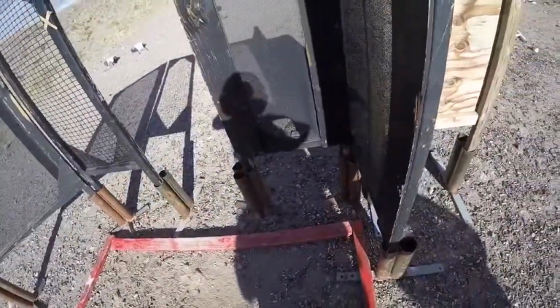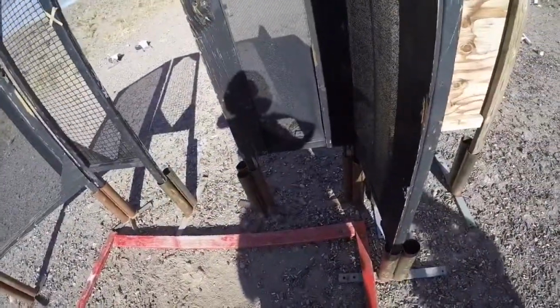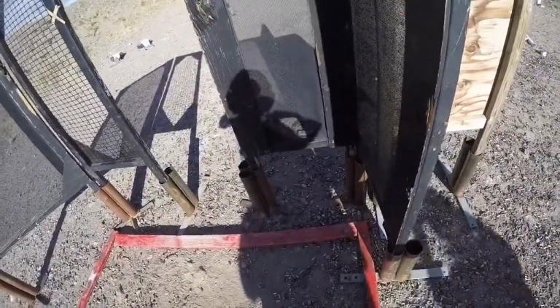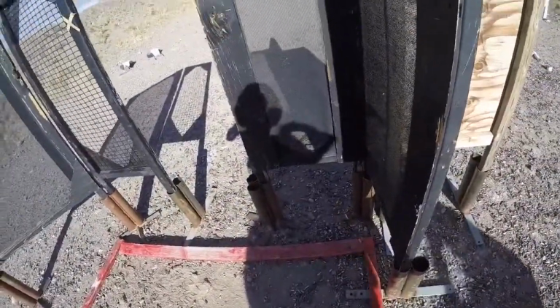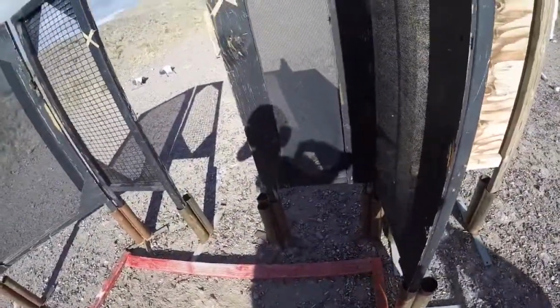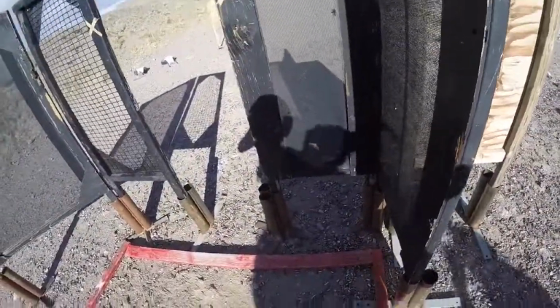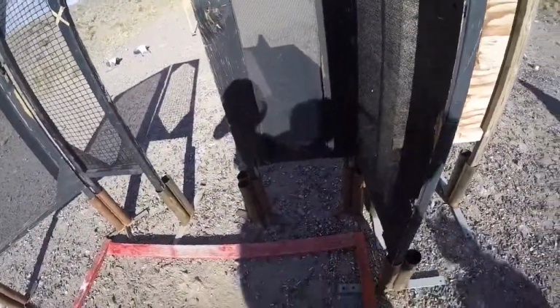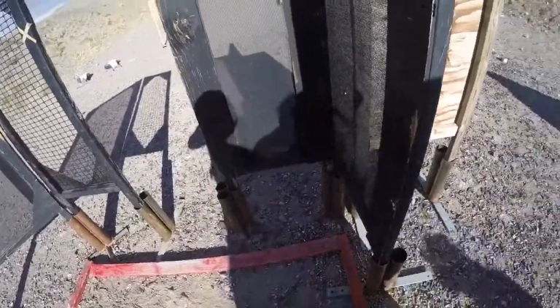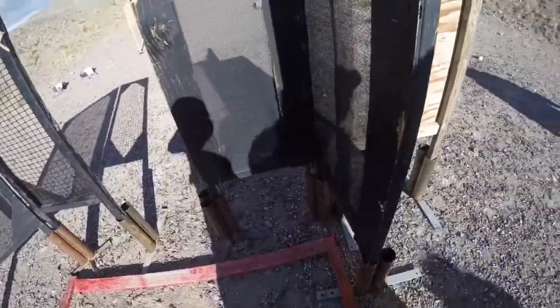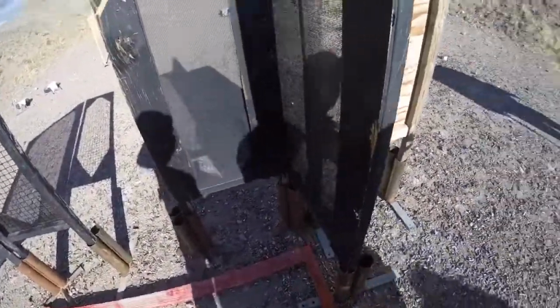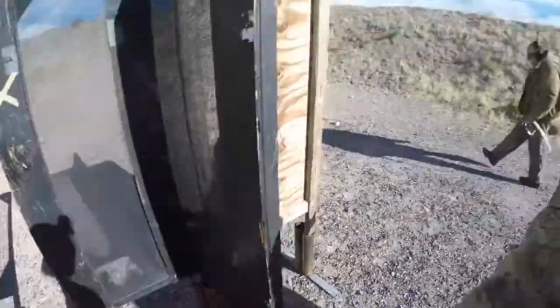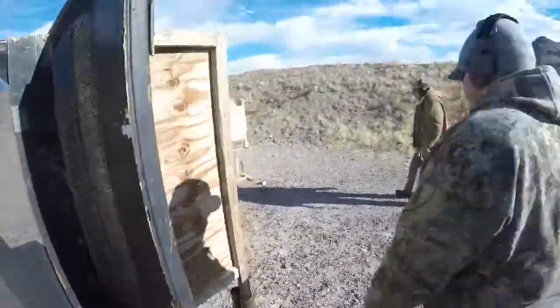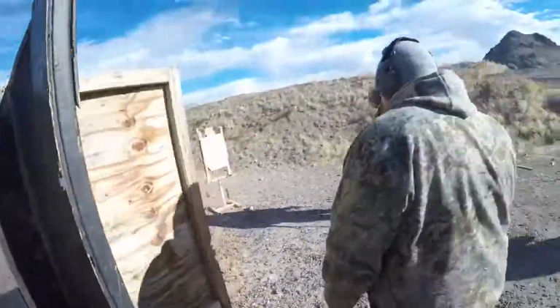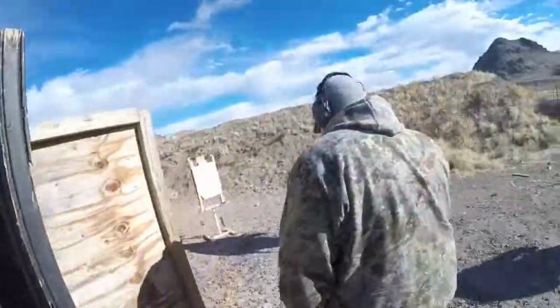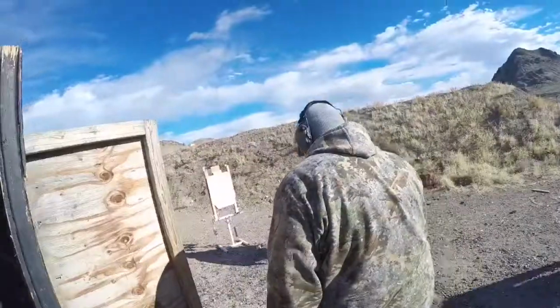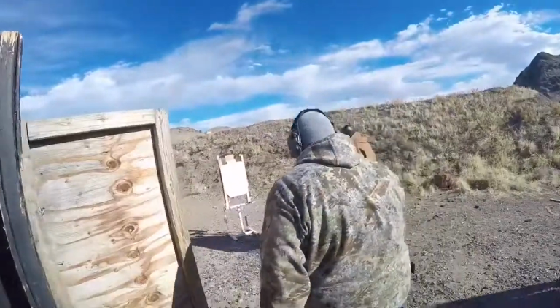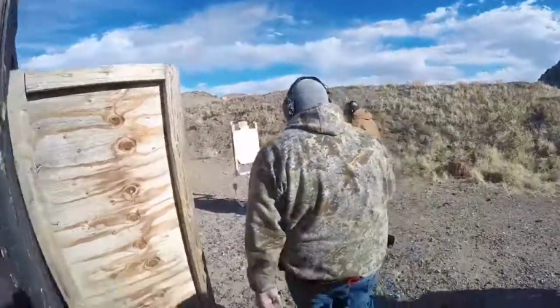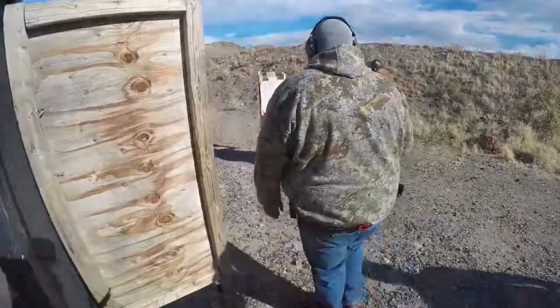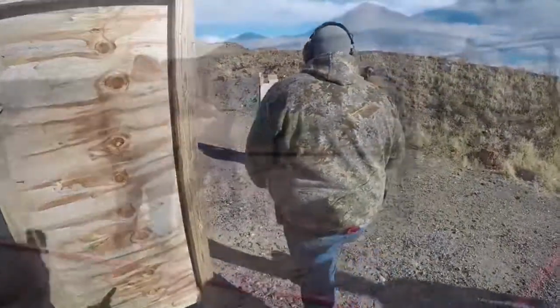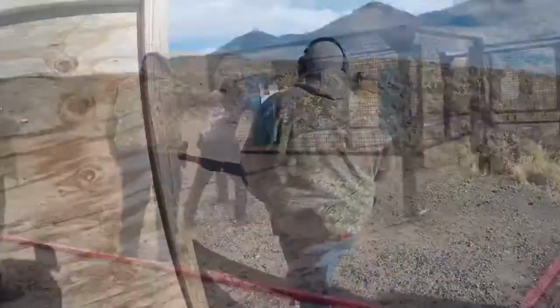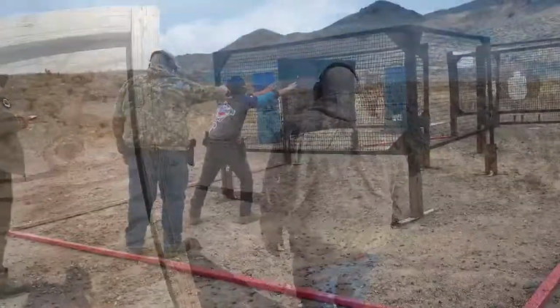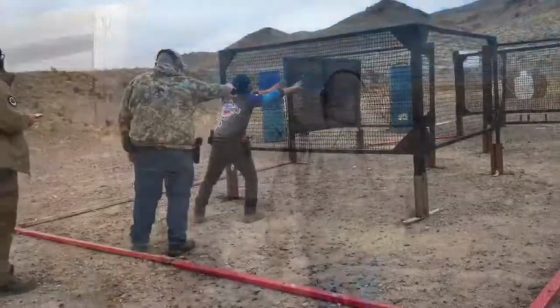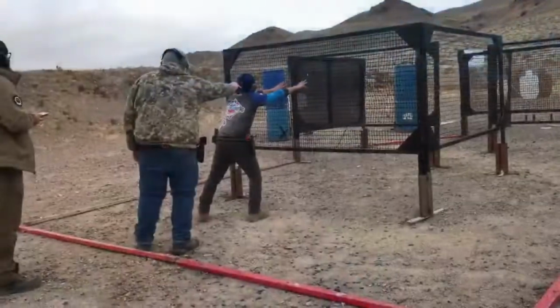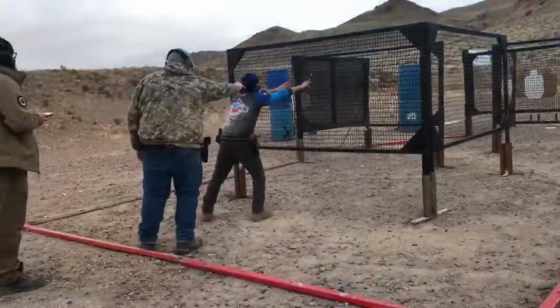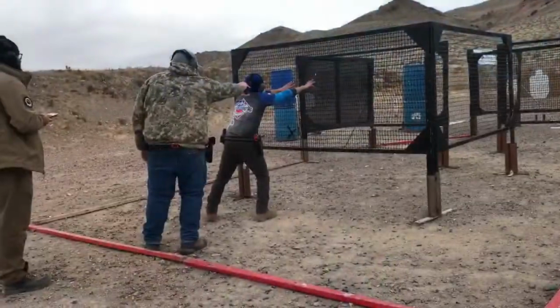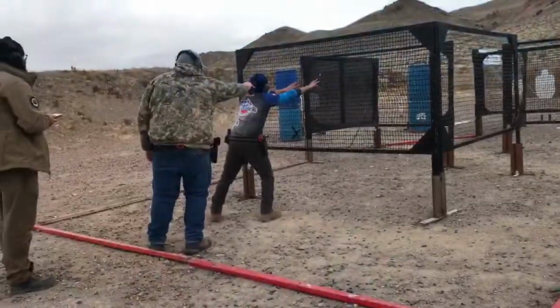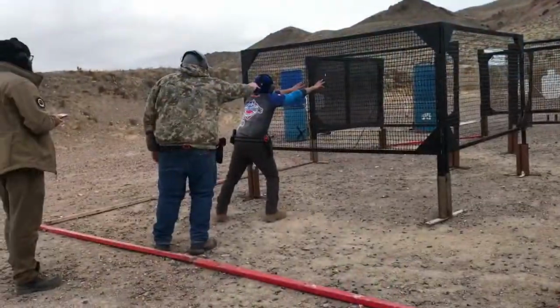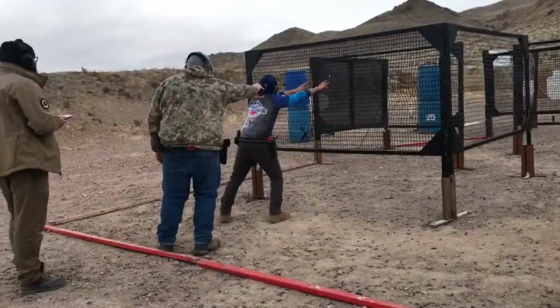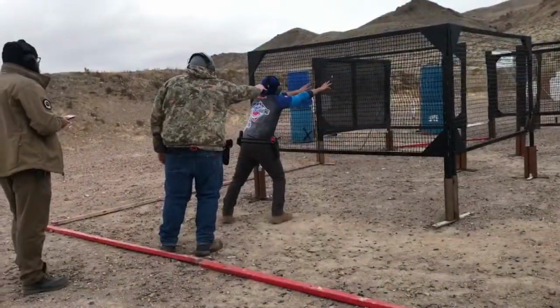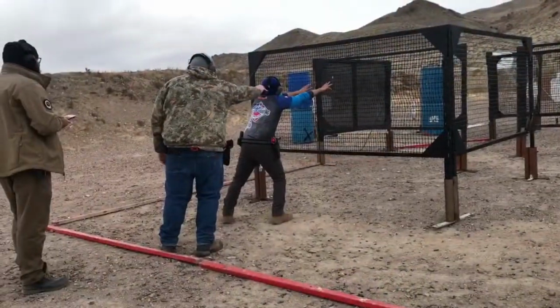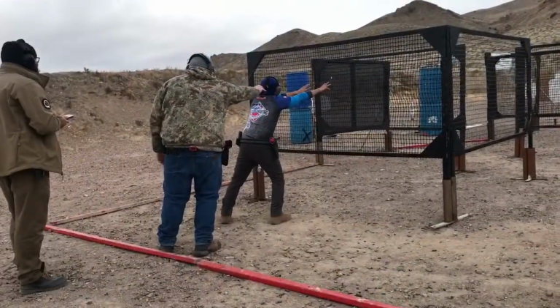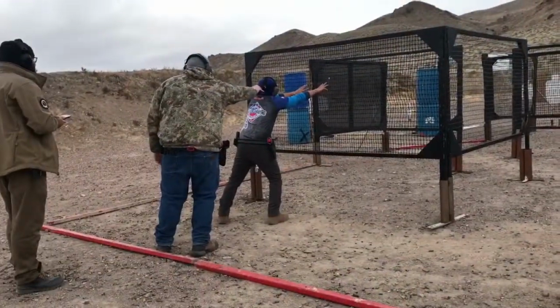Nine point six one. Shooter, are you ready? Standby.